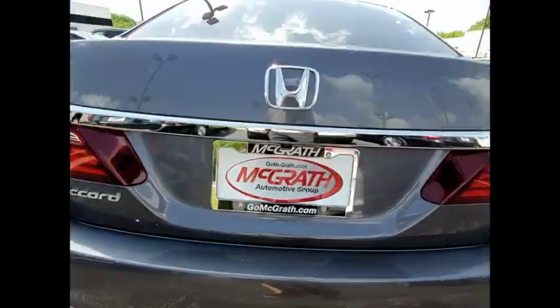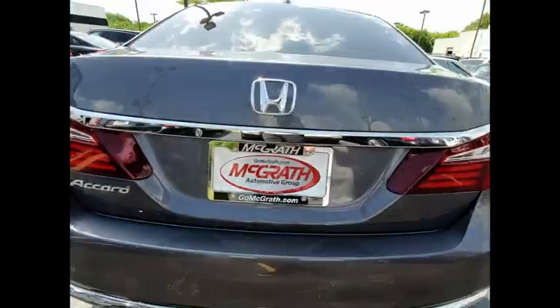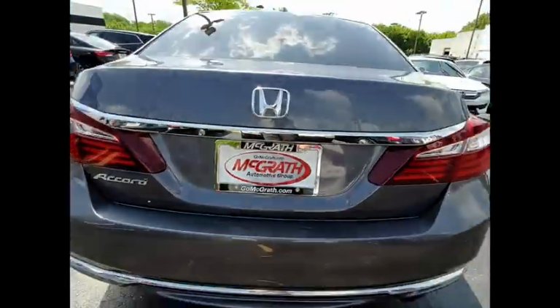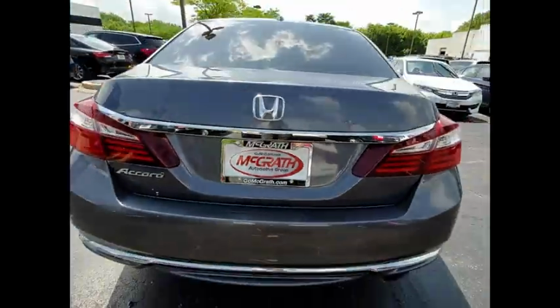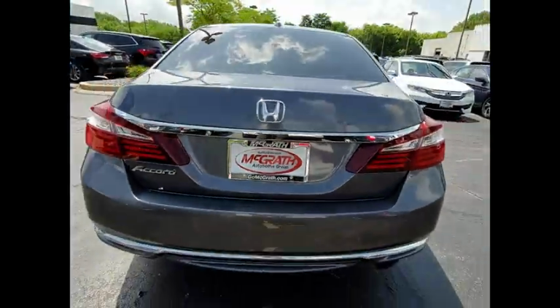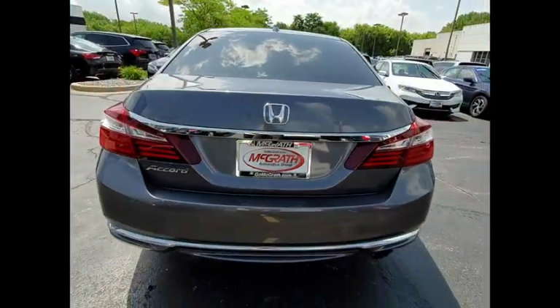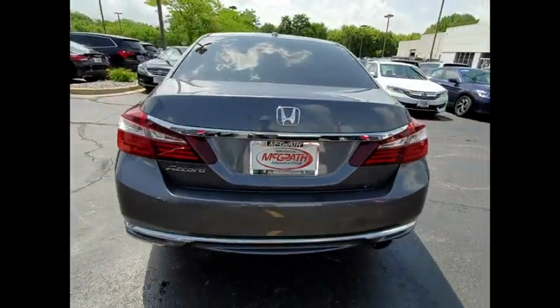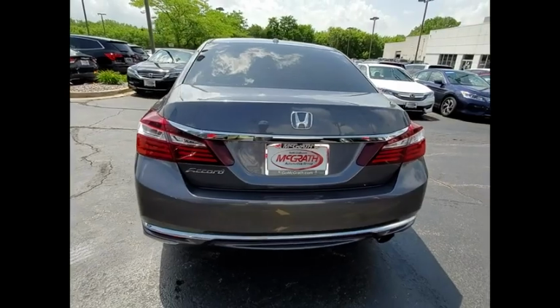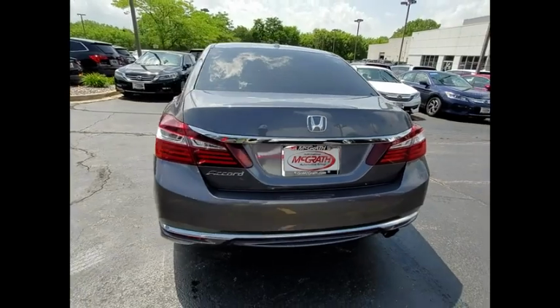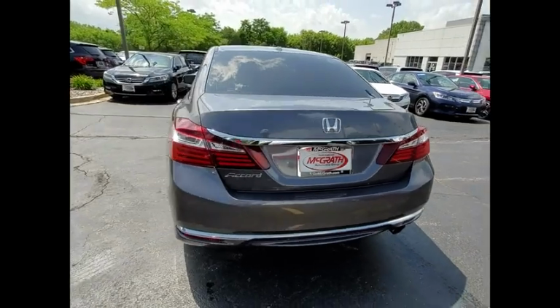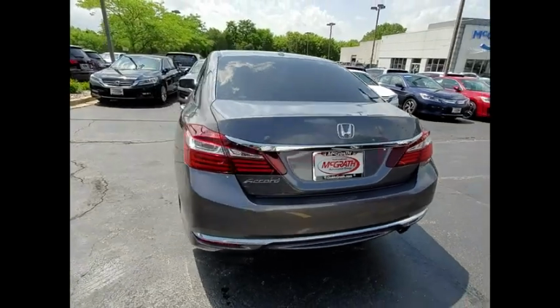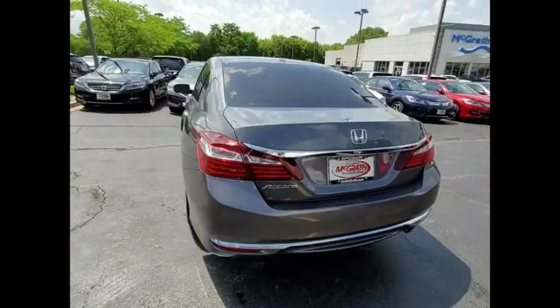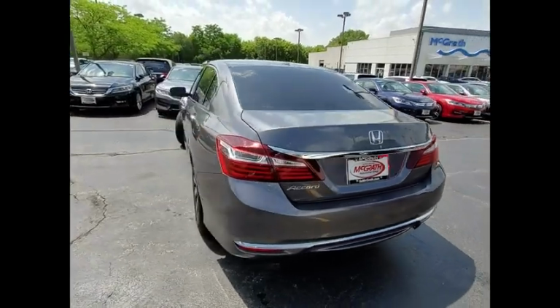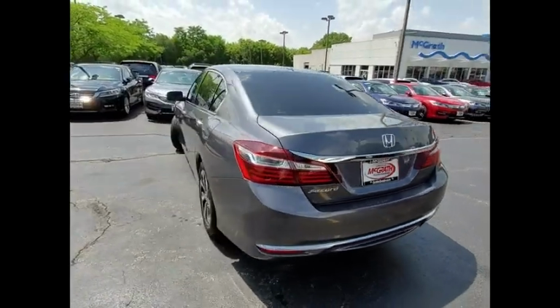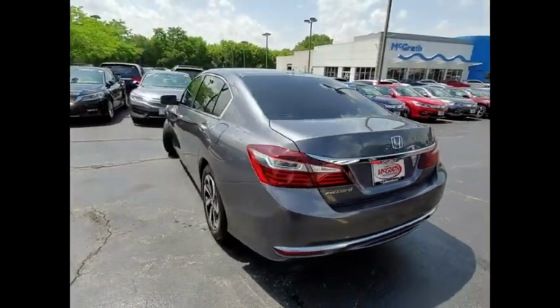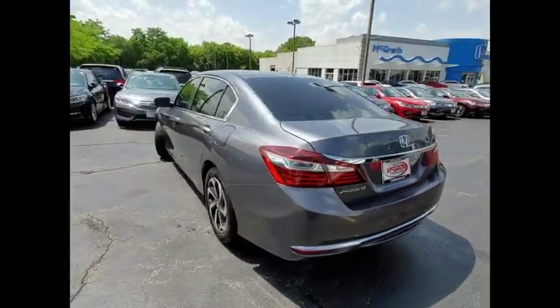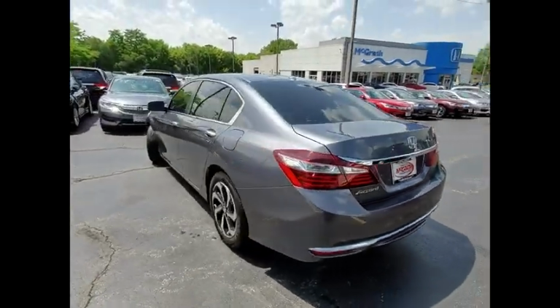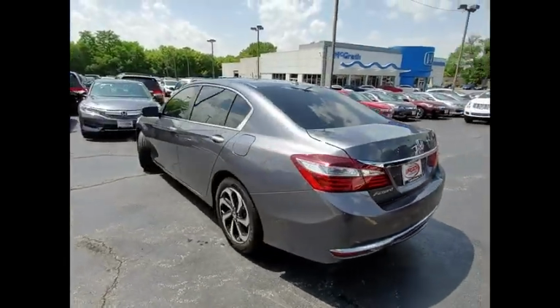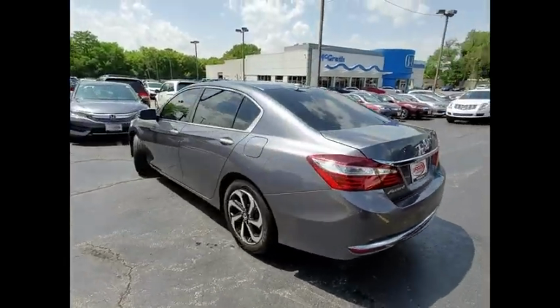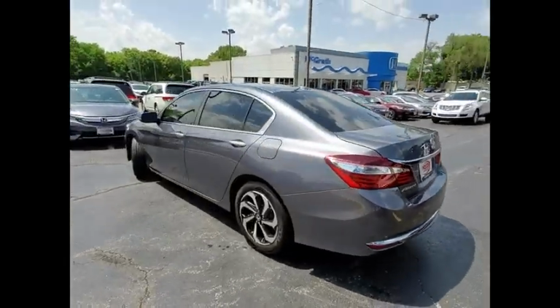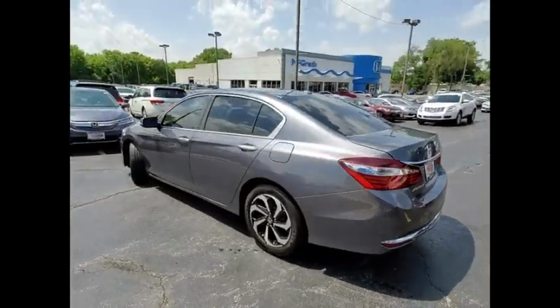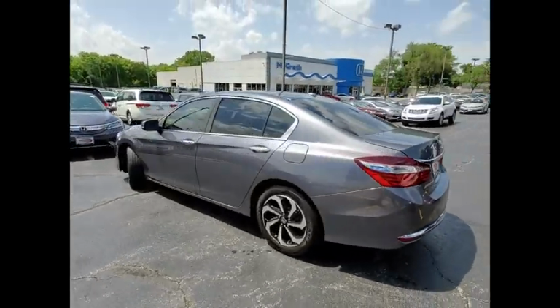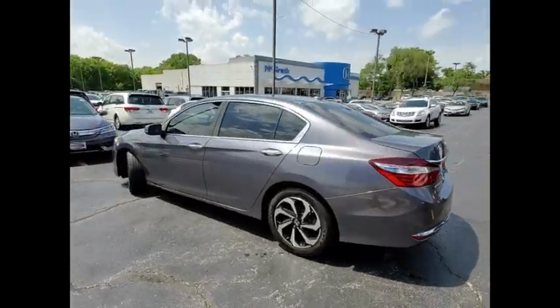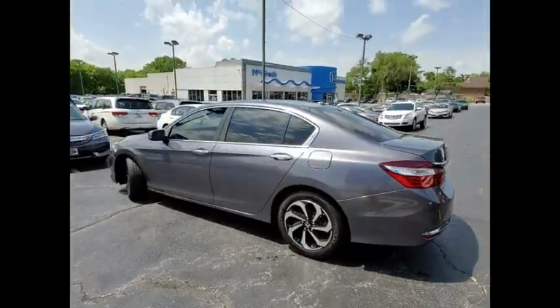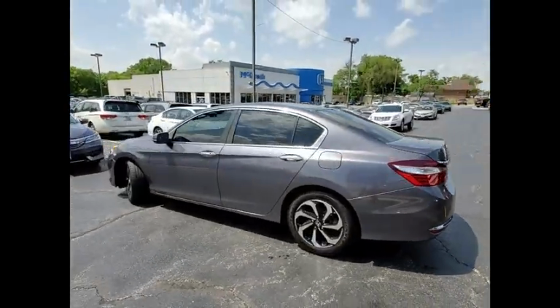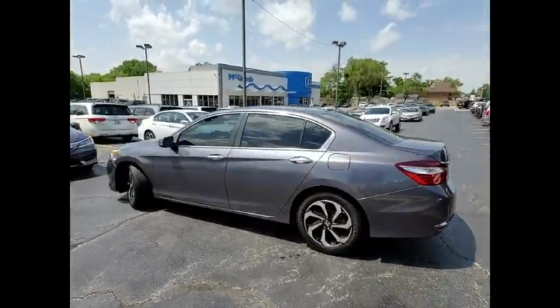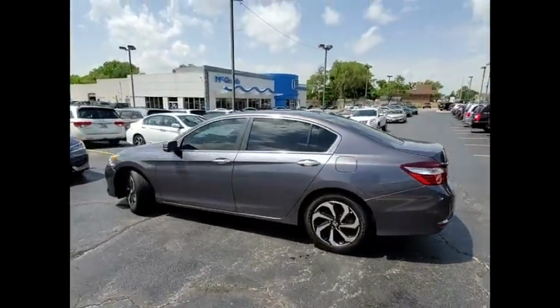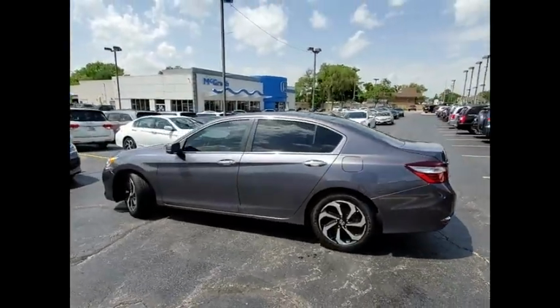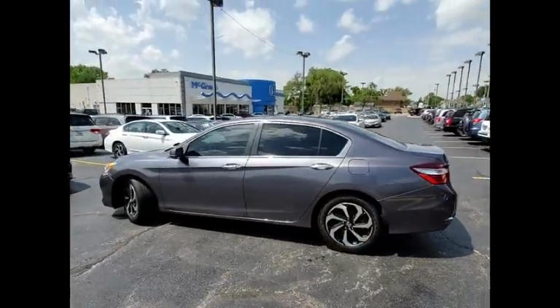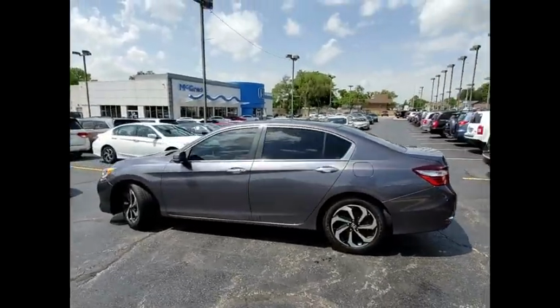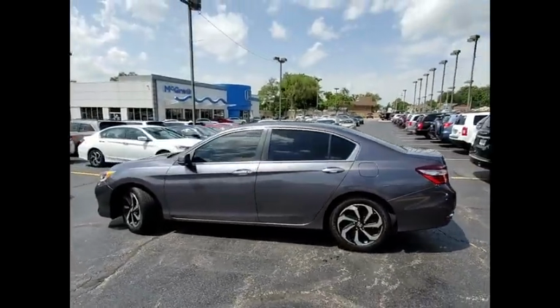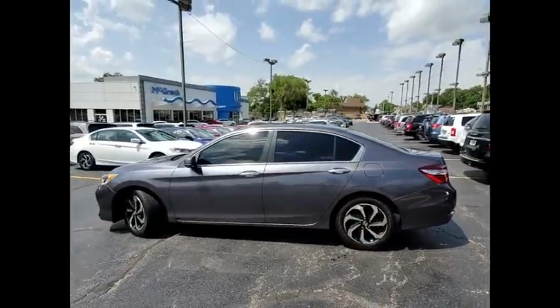Traction control, stability control, daytime running lights, engine immobilizer, remote trunk release.